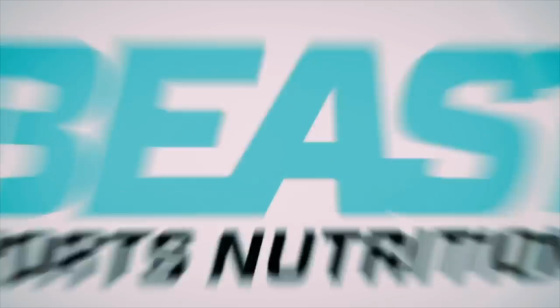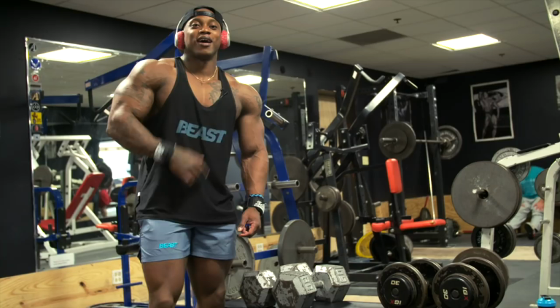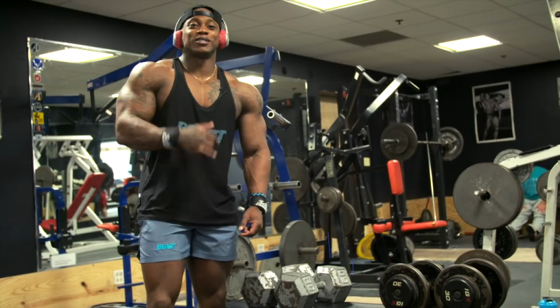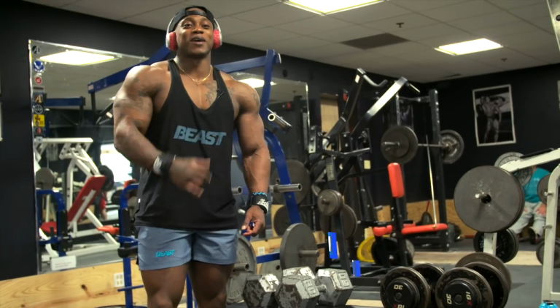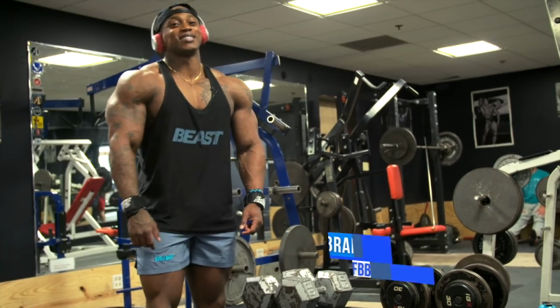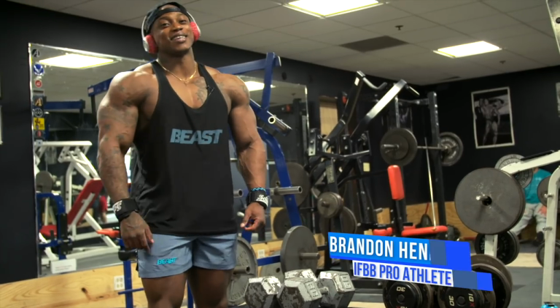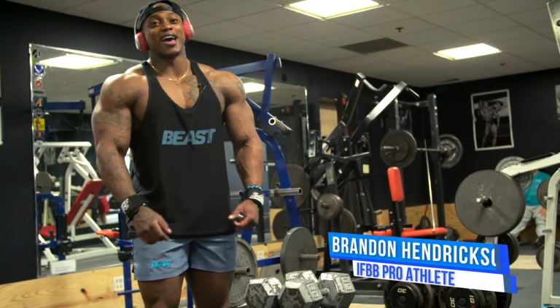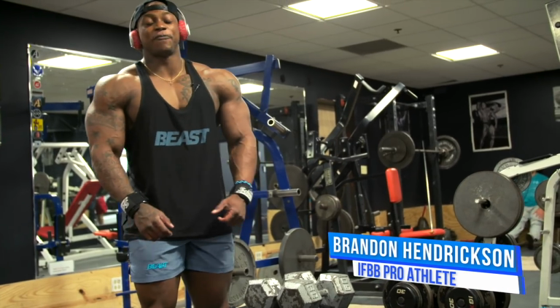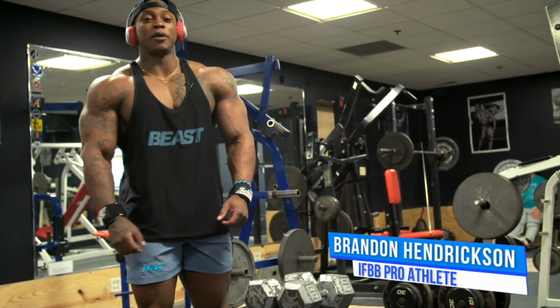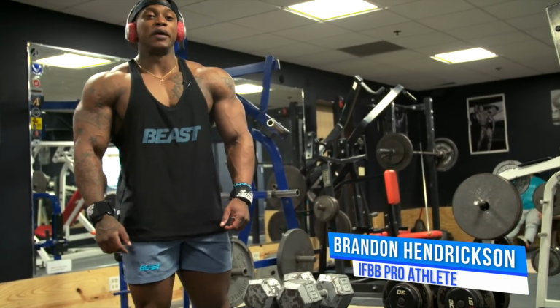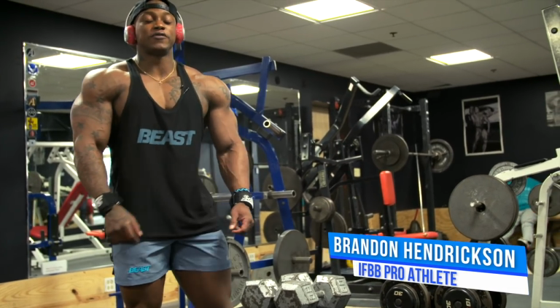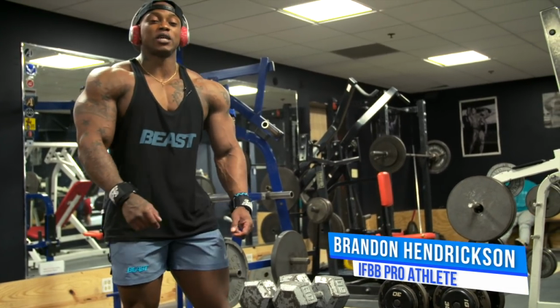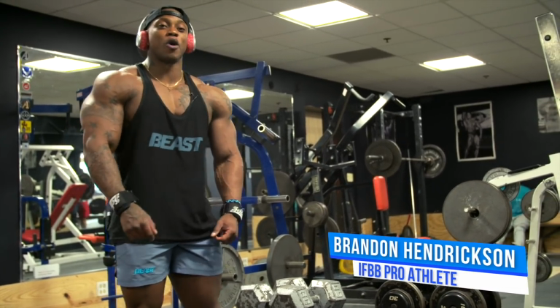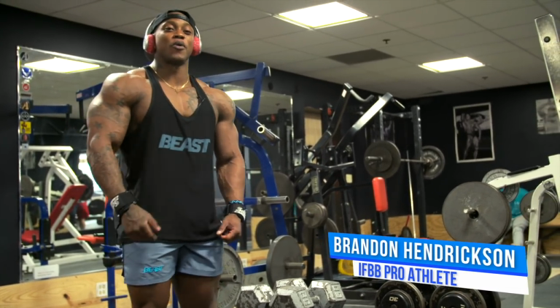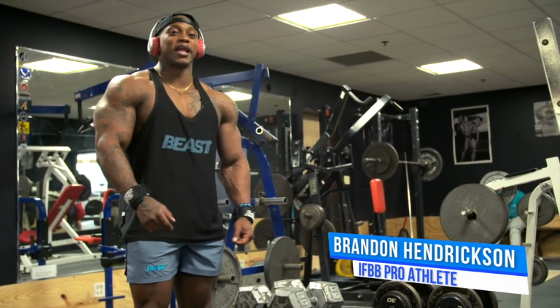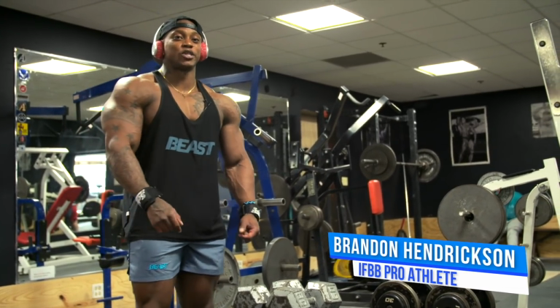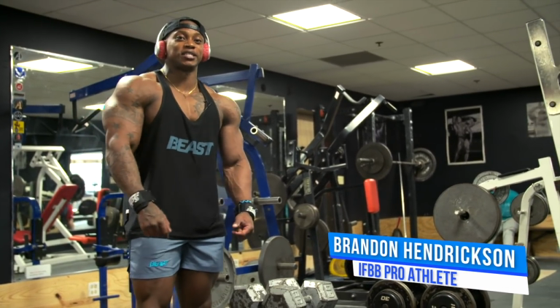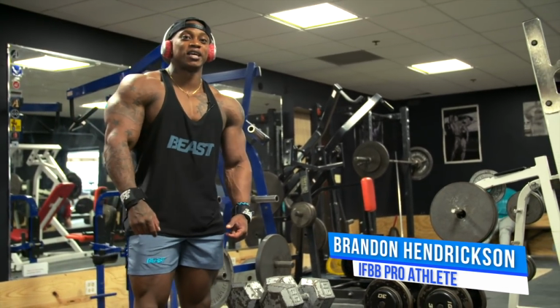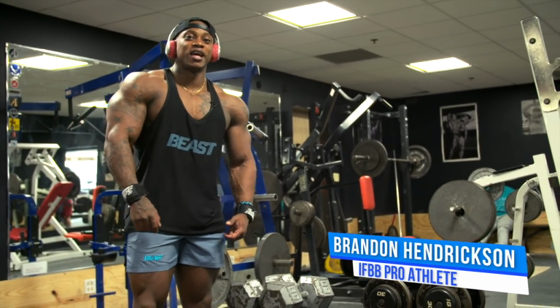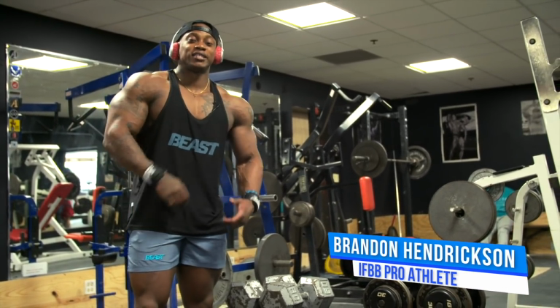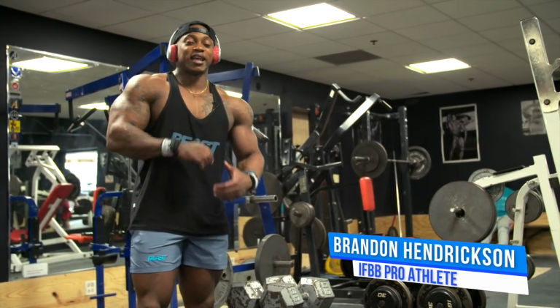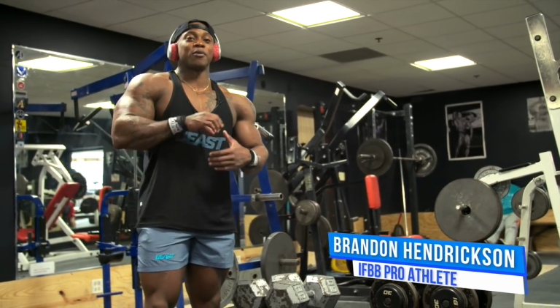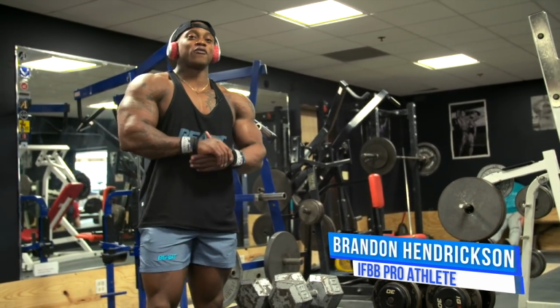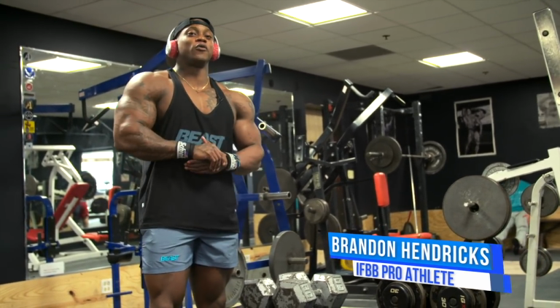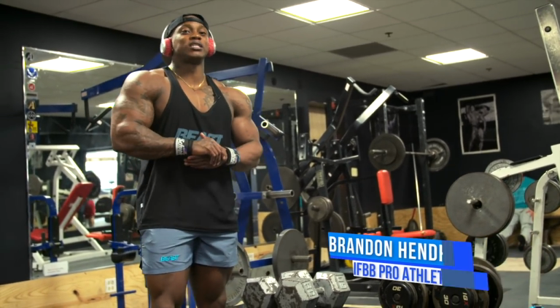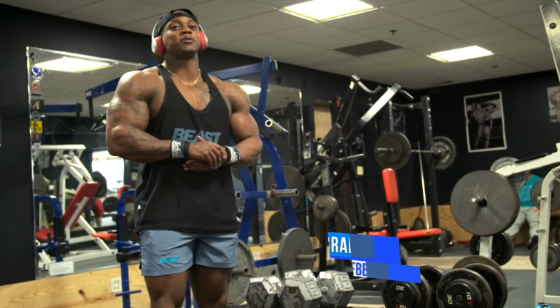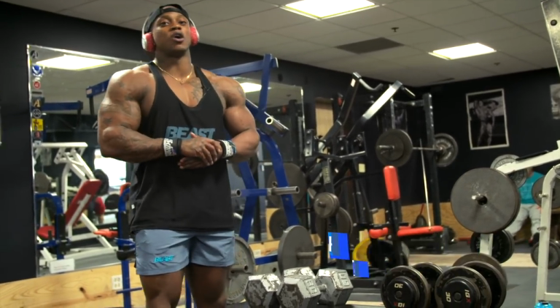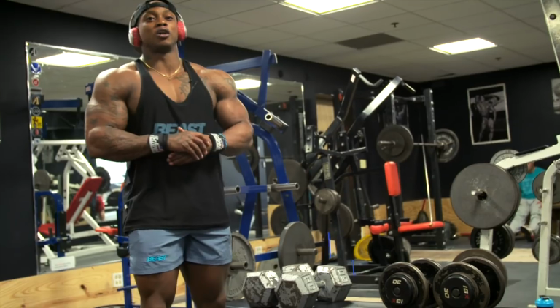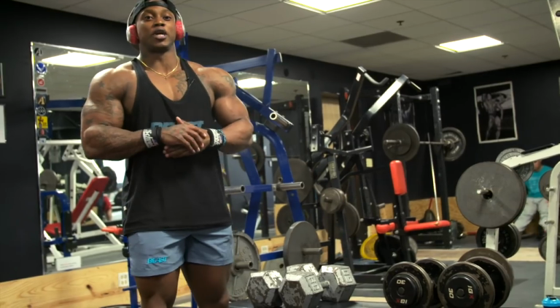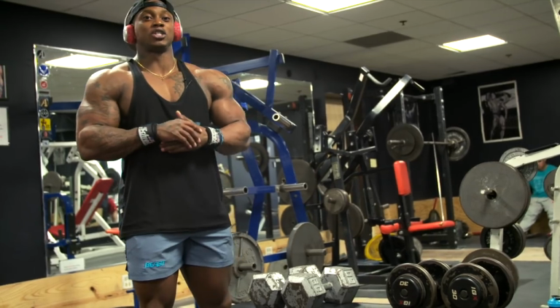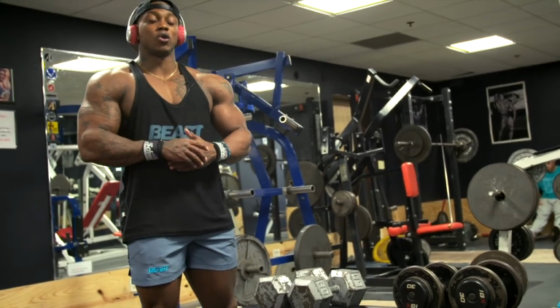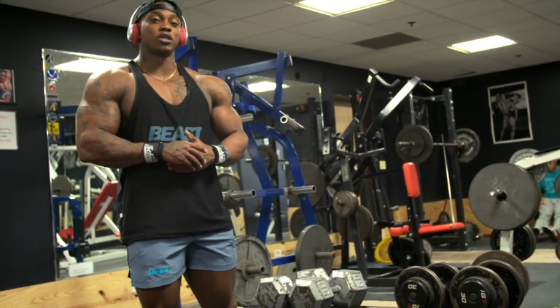Hey, what's up guys, this is IFBB Men's Physique Pro Brandon Hendrickson. Today I'm going to give you a few tips on training shoulders.